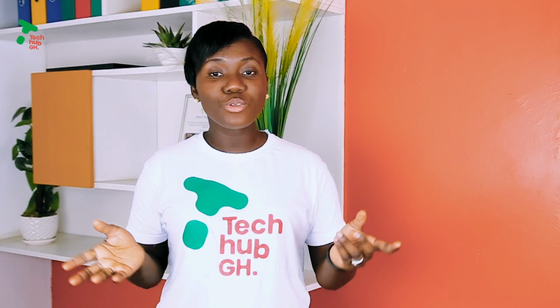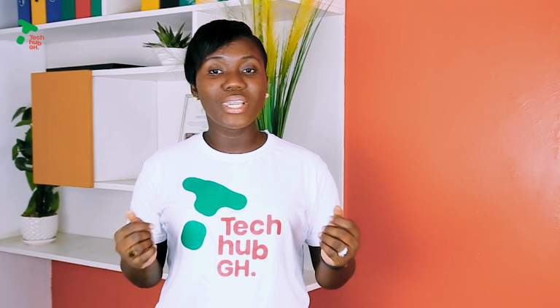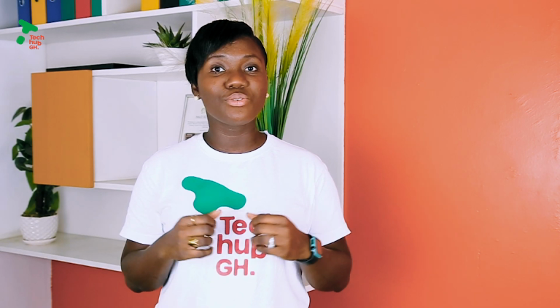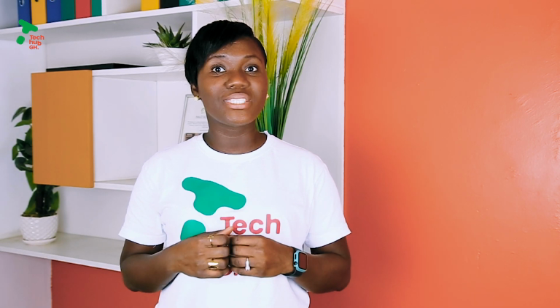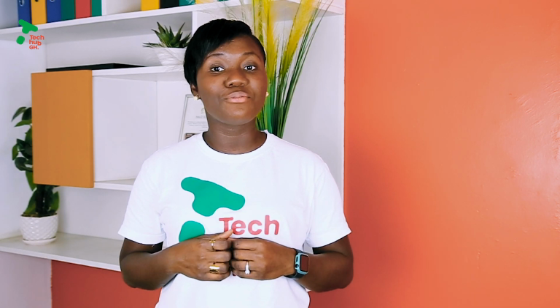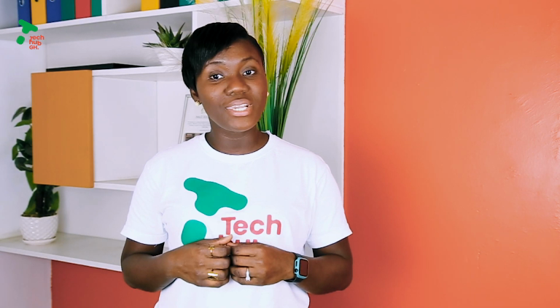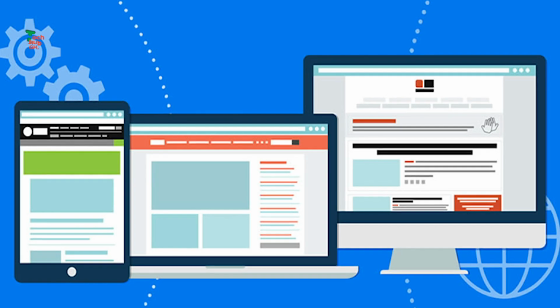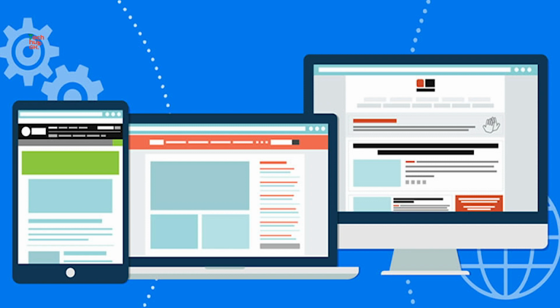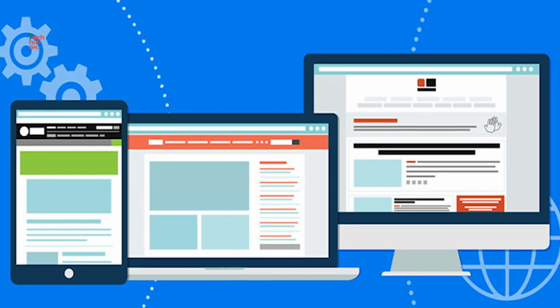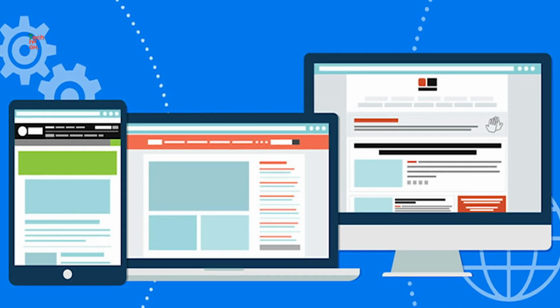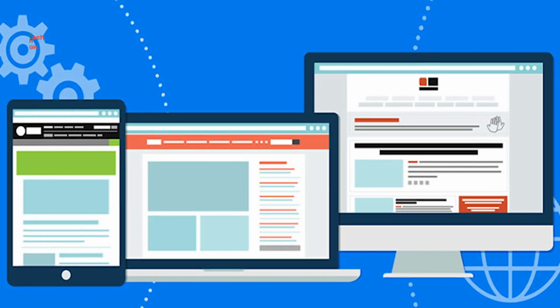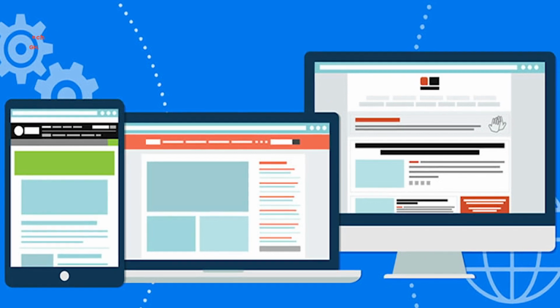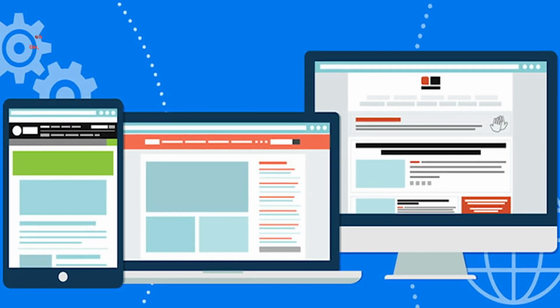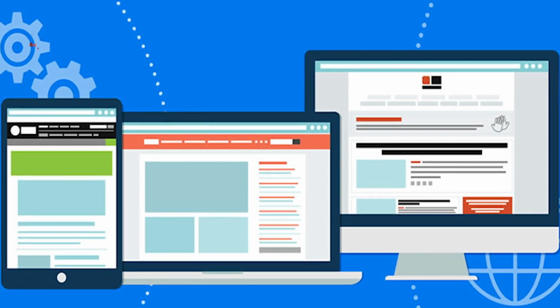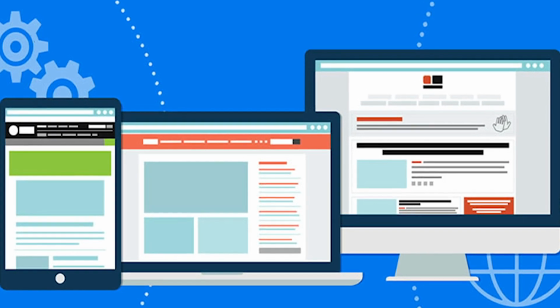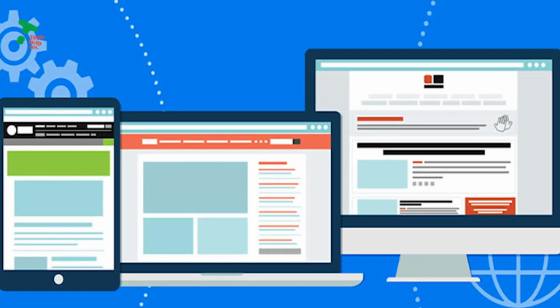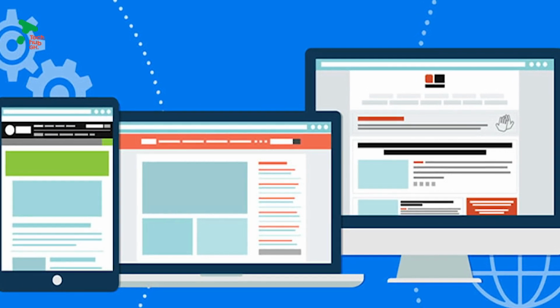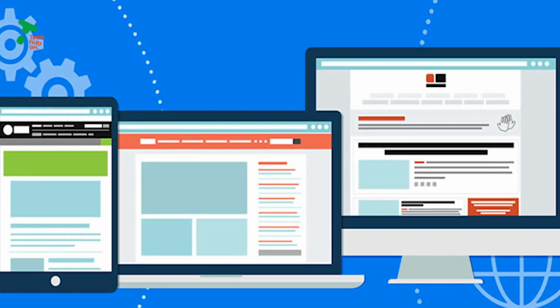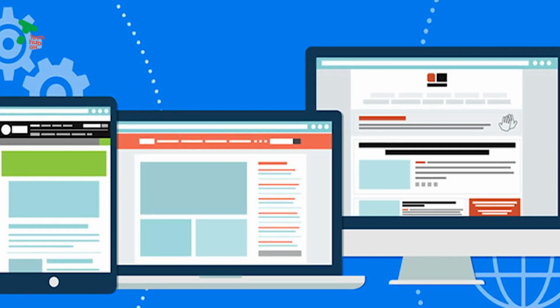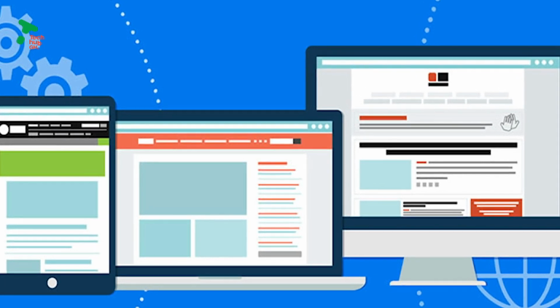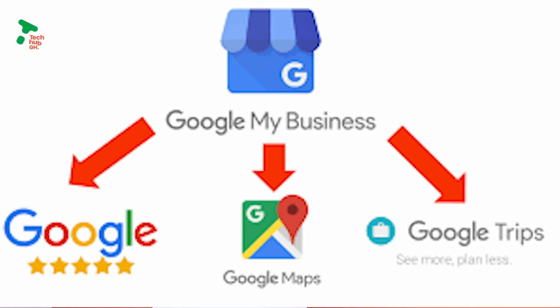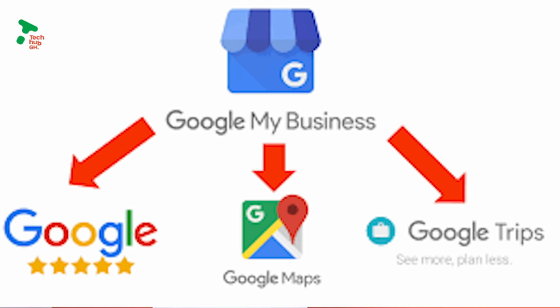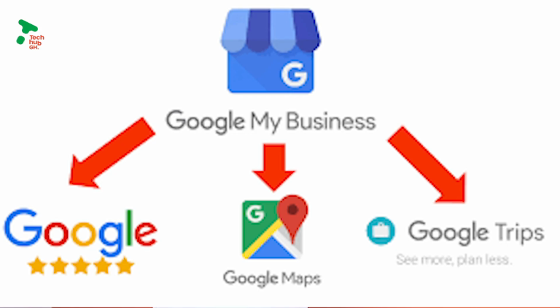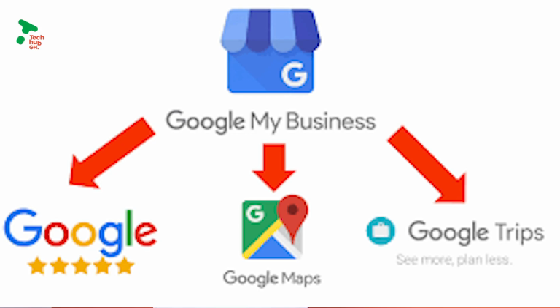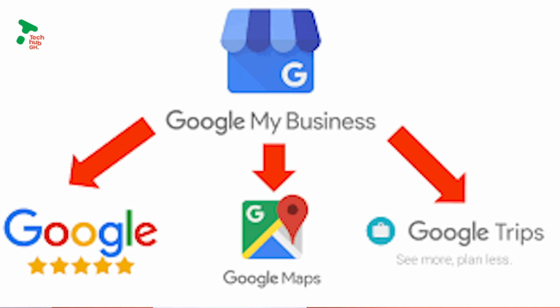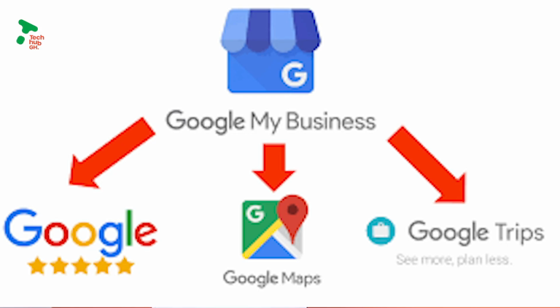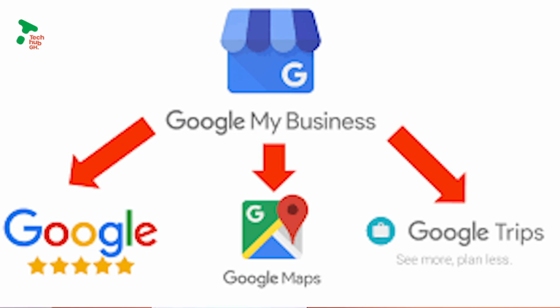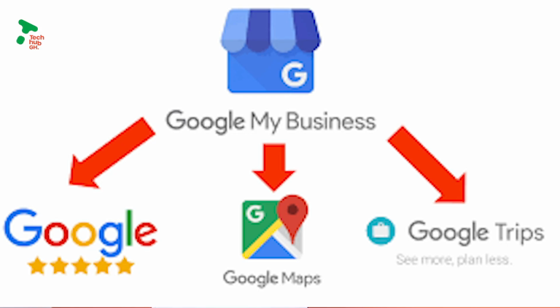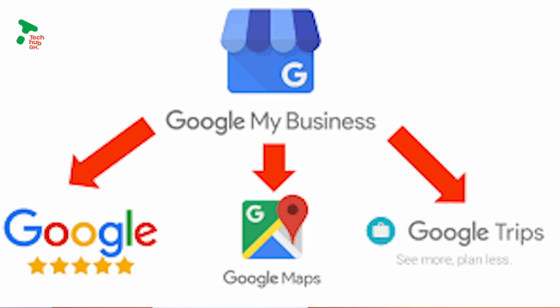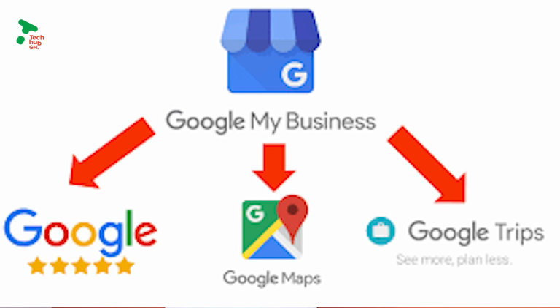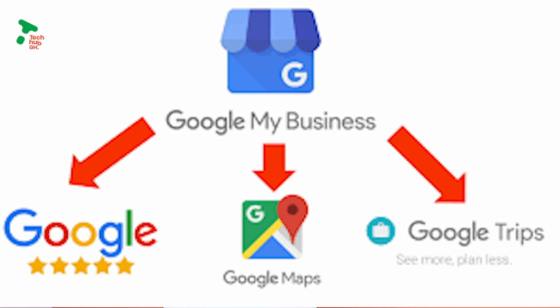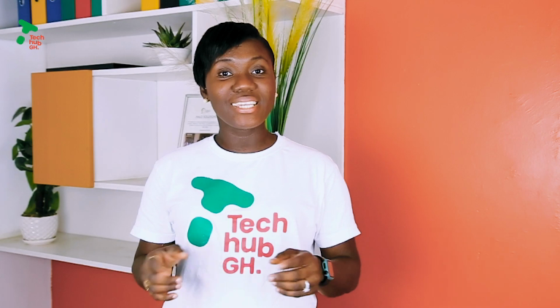You also get to create a free, simple informational website for your business using Google My Business. Really cool, right?